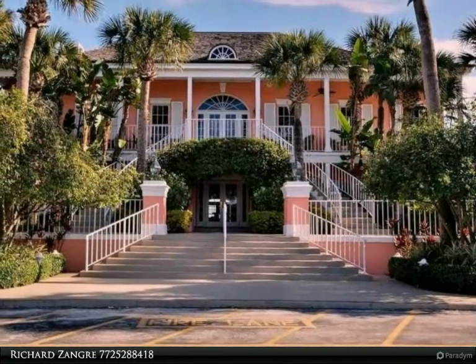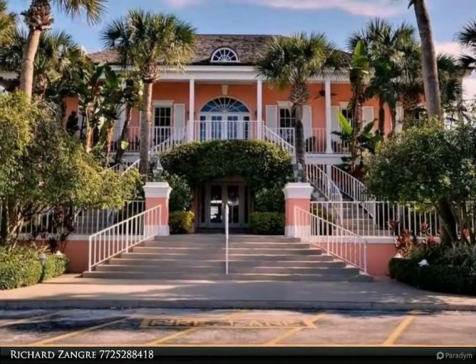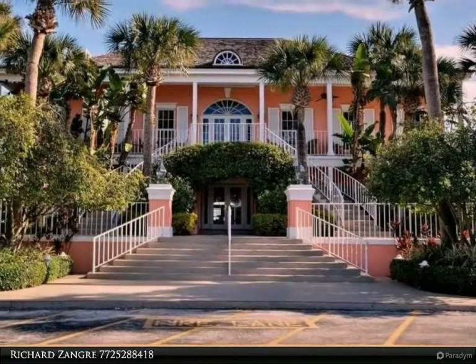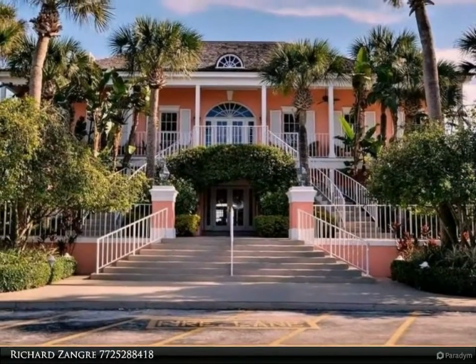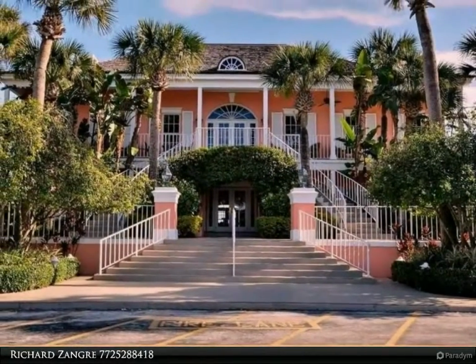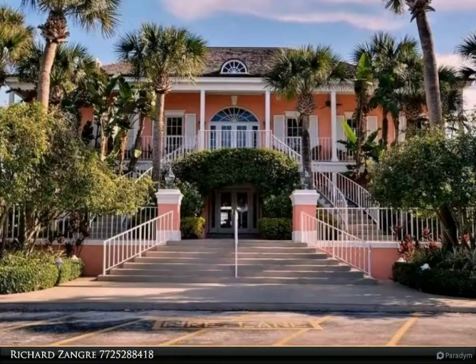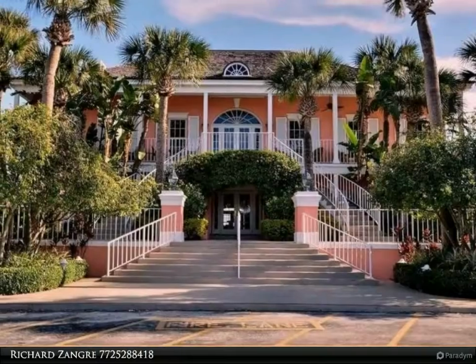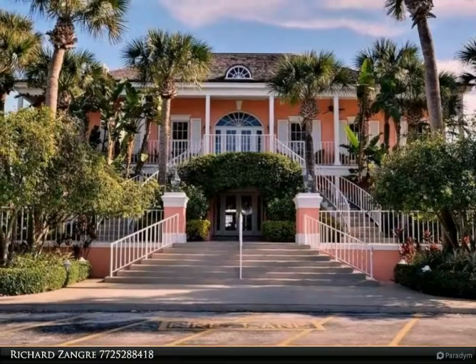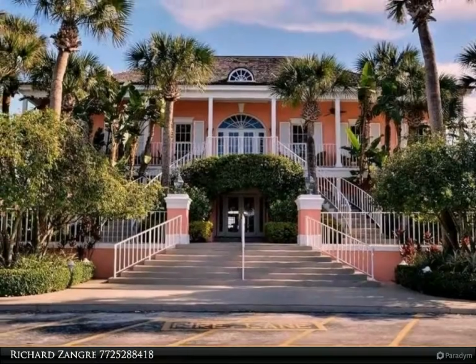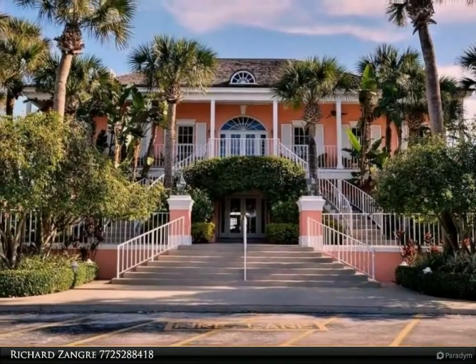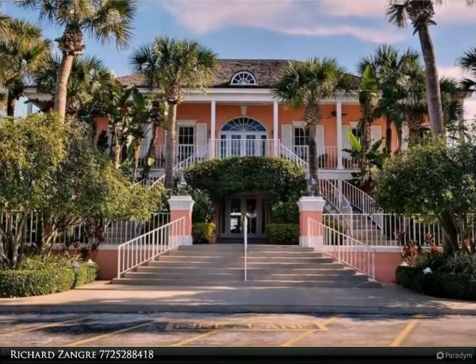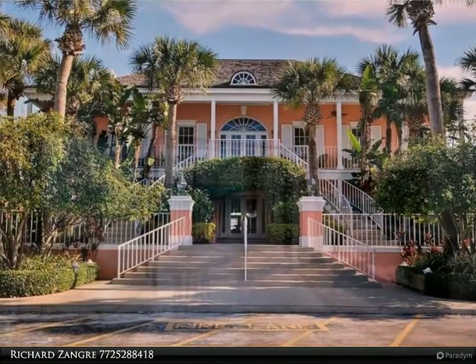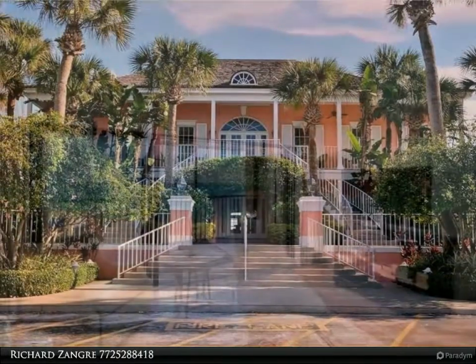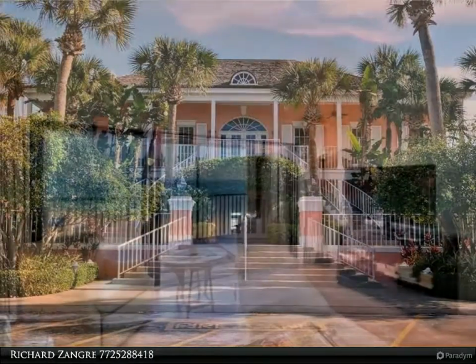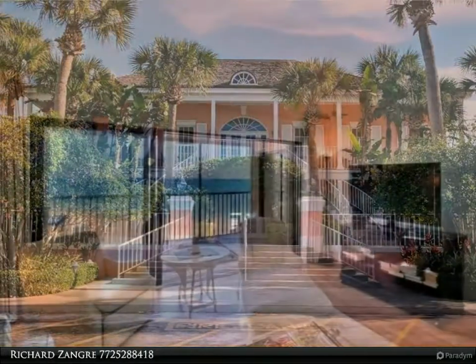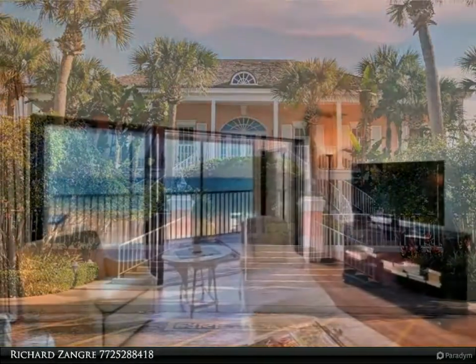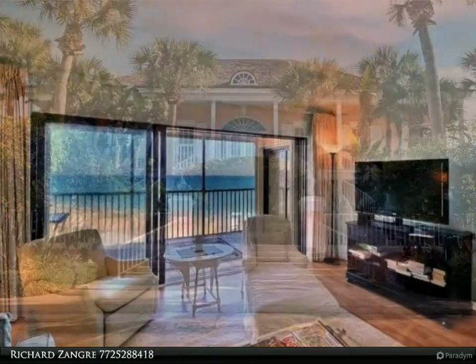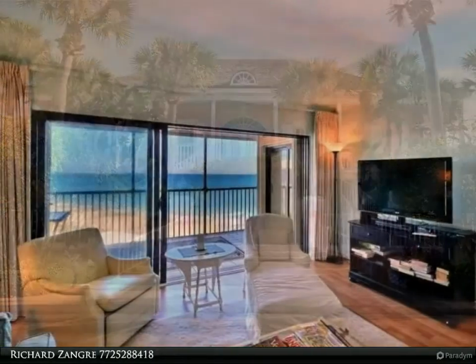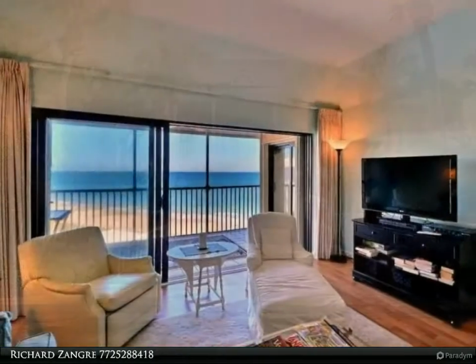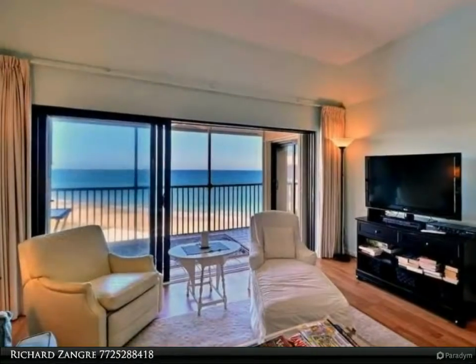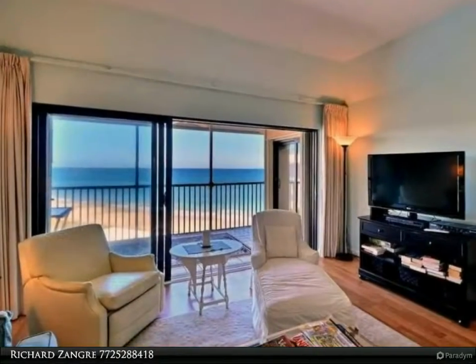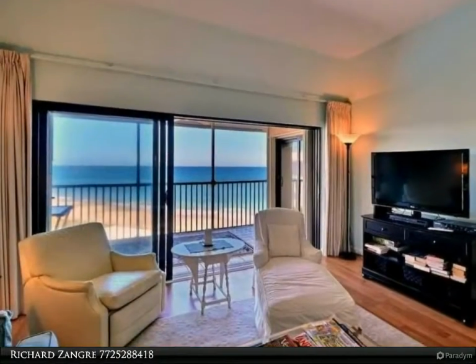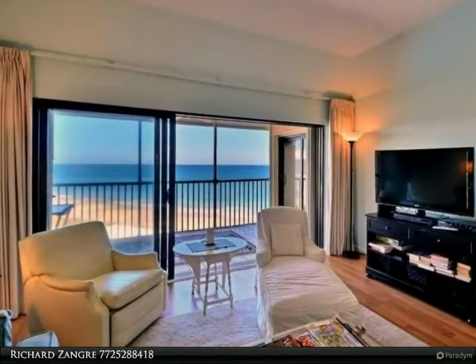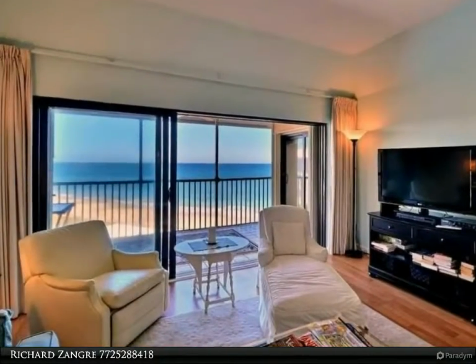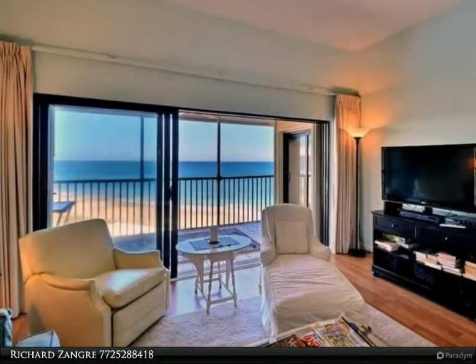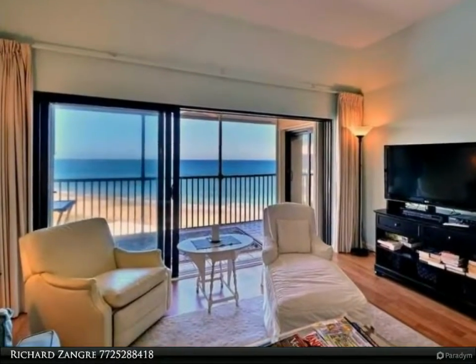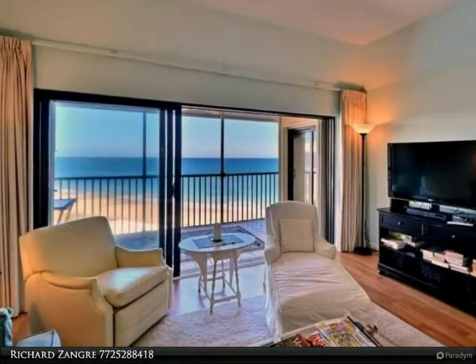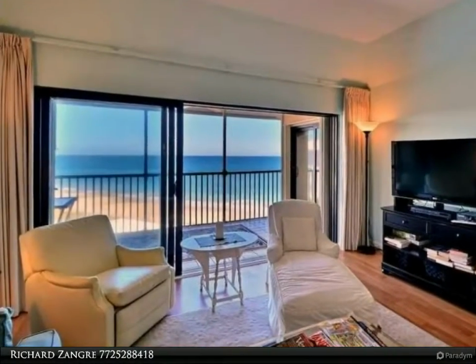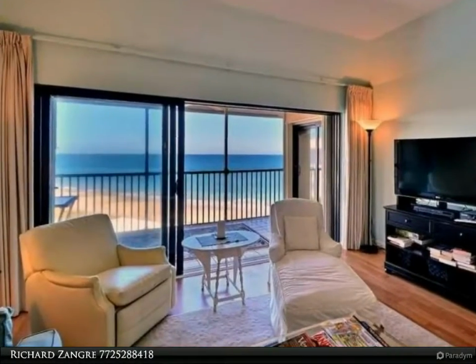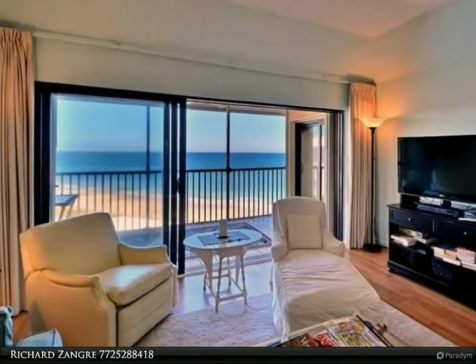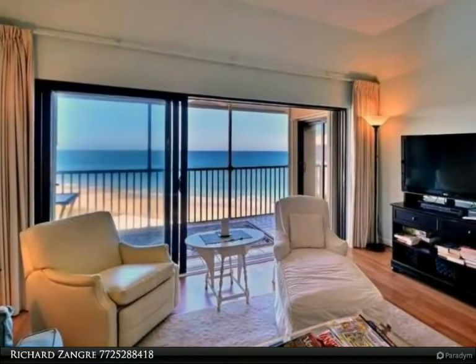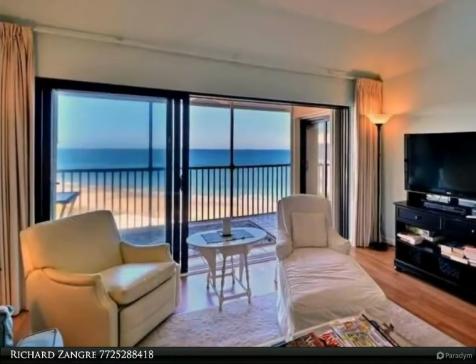Two clubhouses, three restaurants, private marina, private pools, and a half-mile of beach.